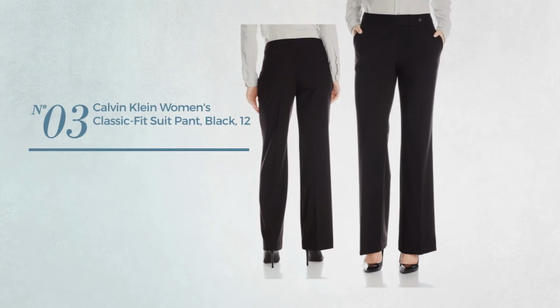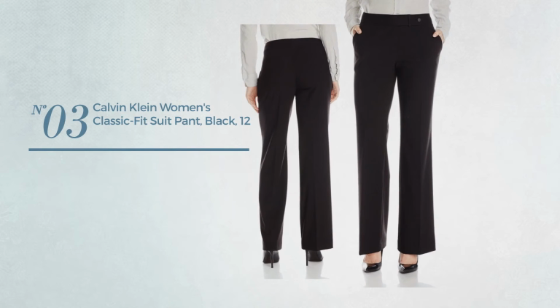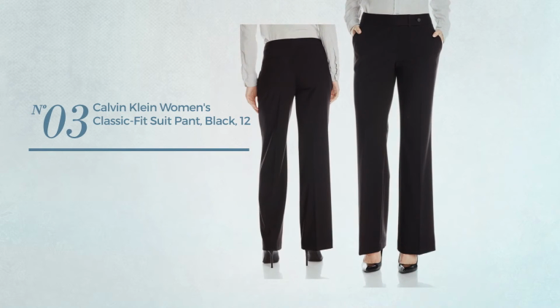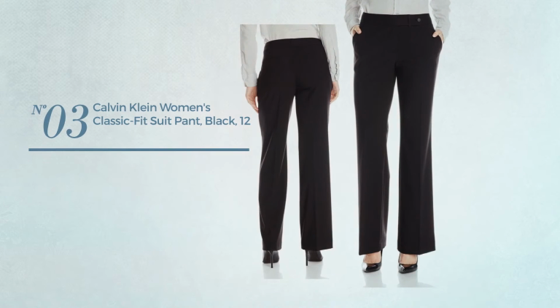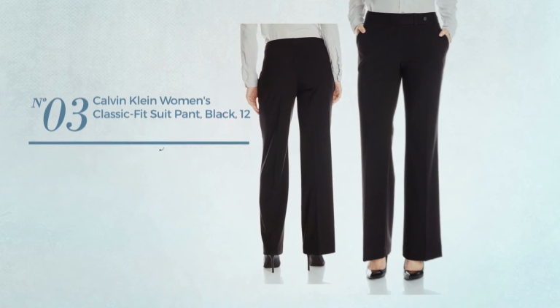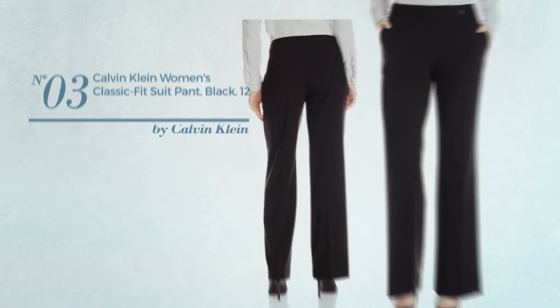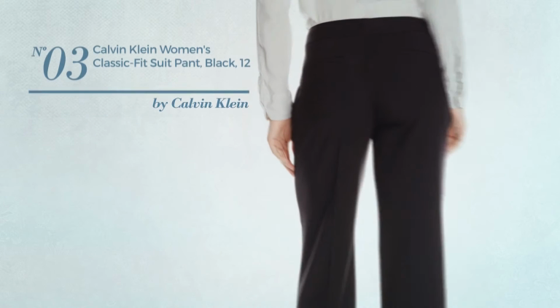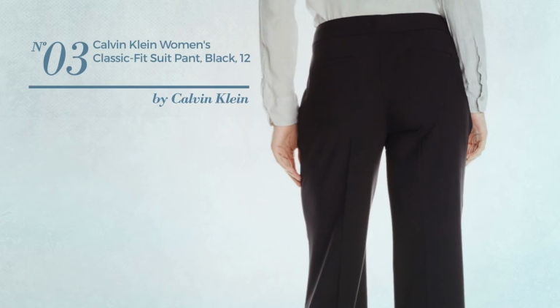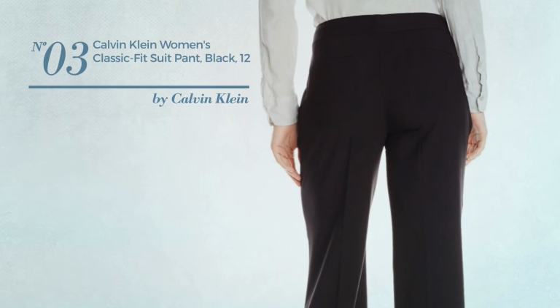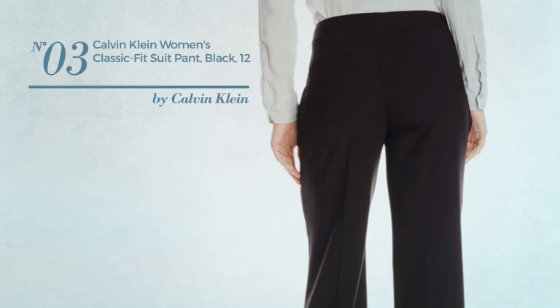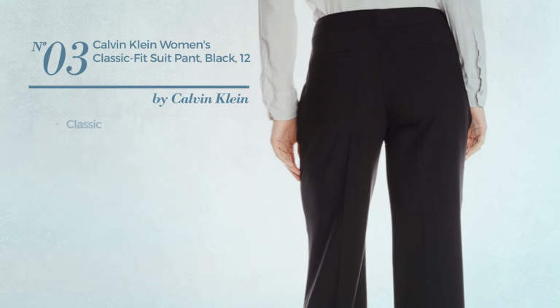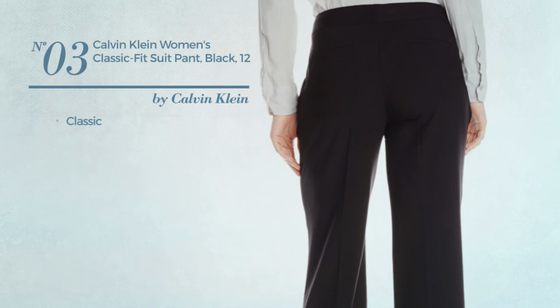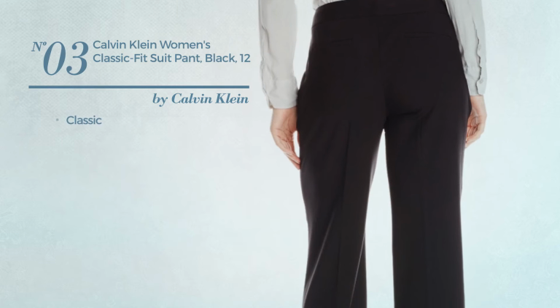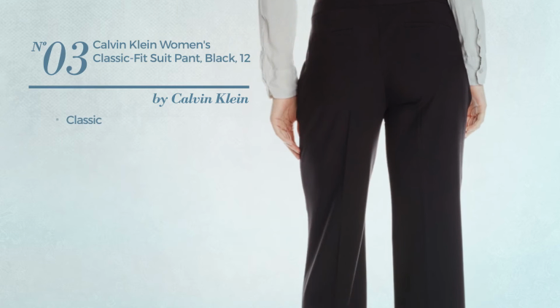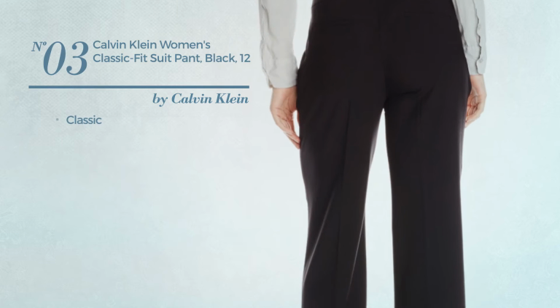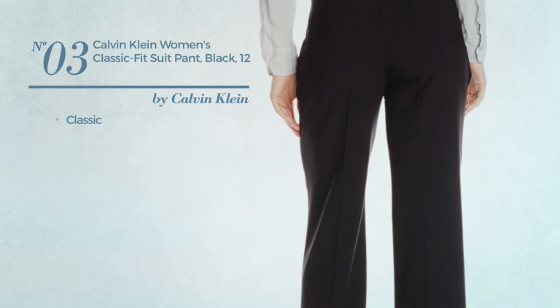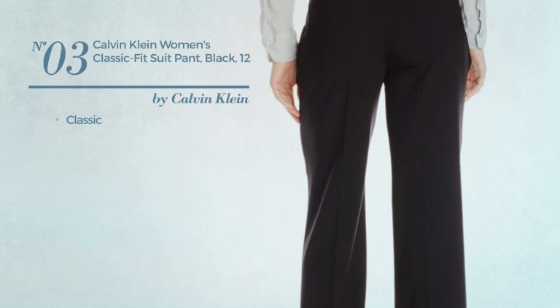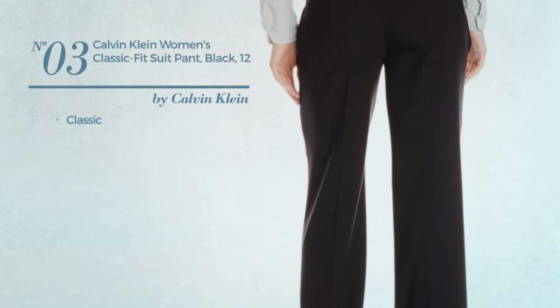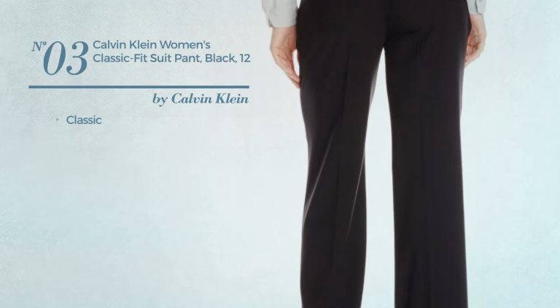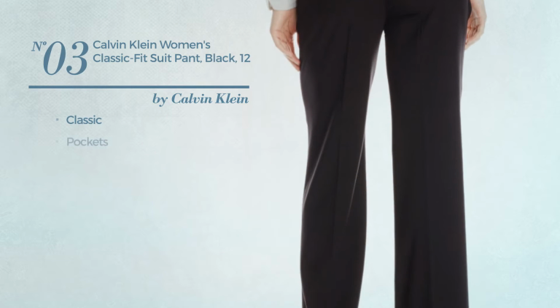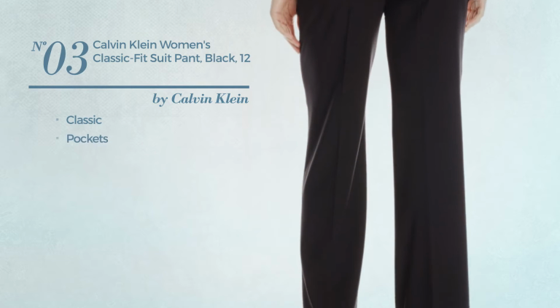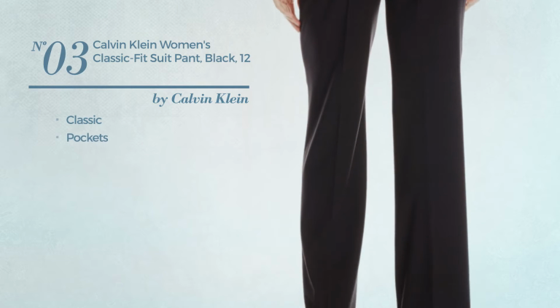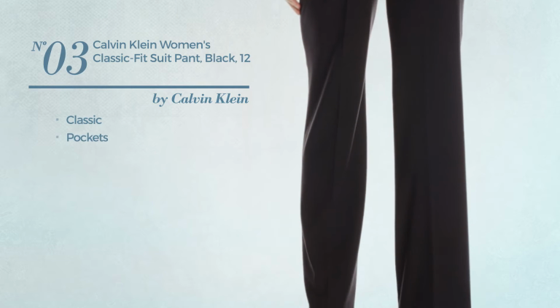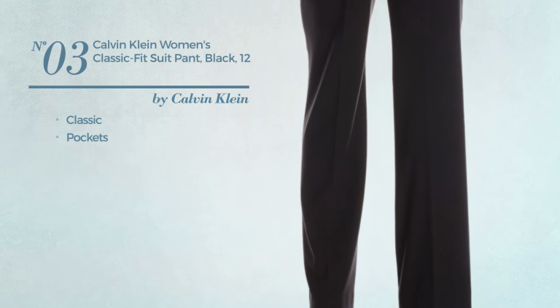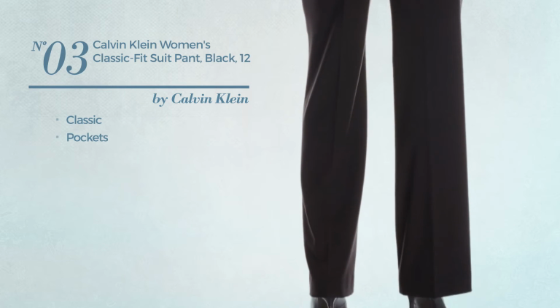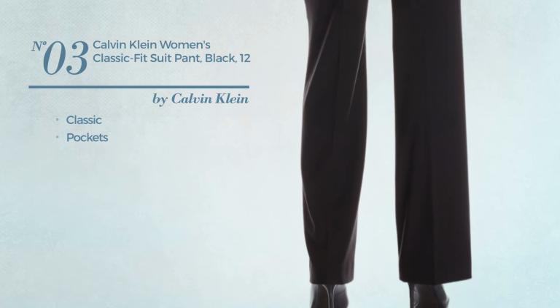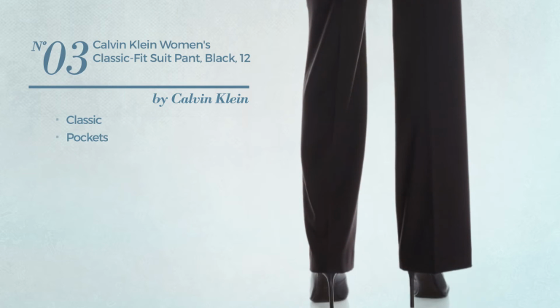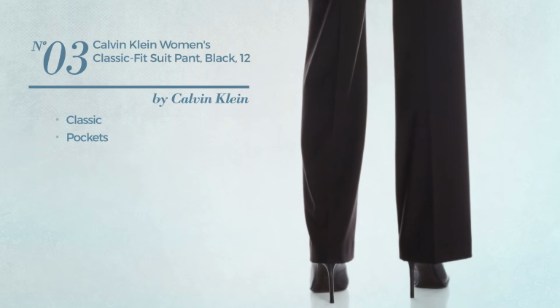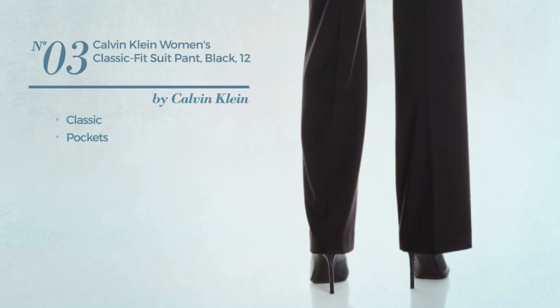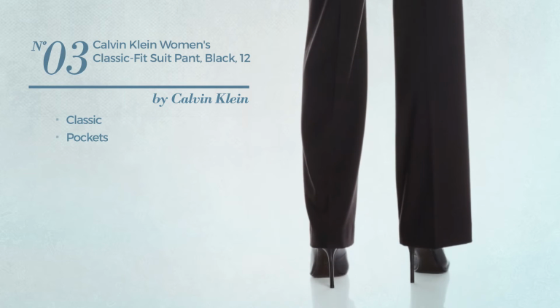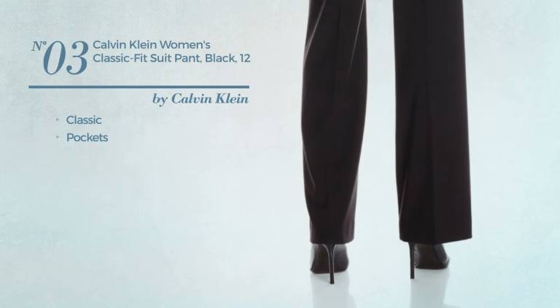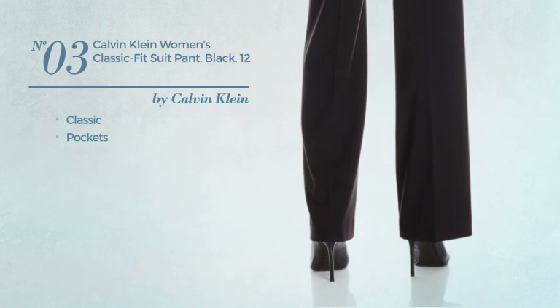Number 3, featuring a classic design with pockets. Available only in black color.